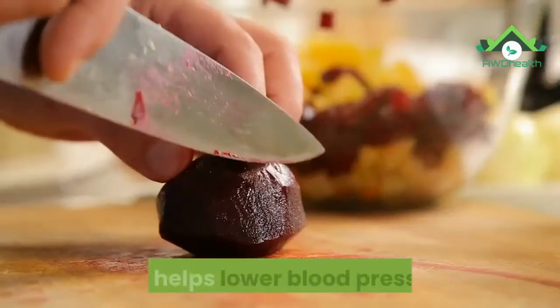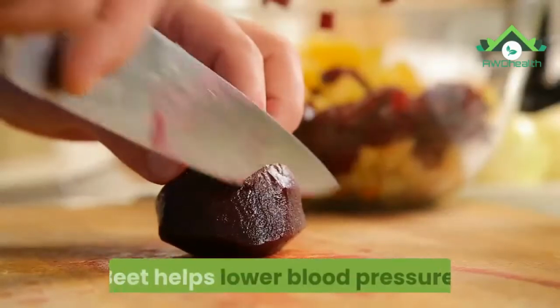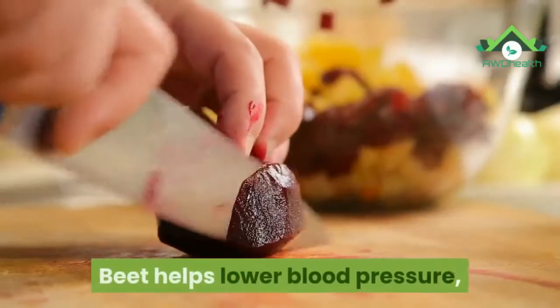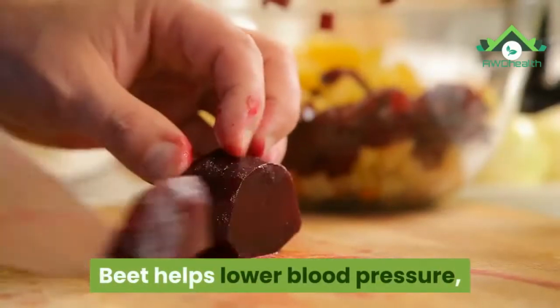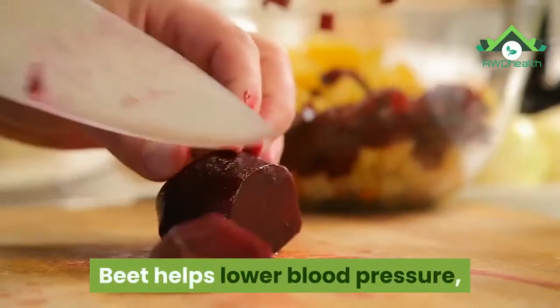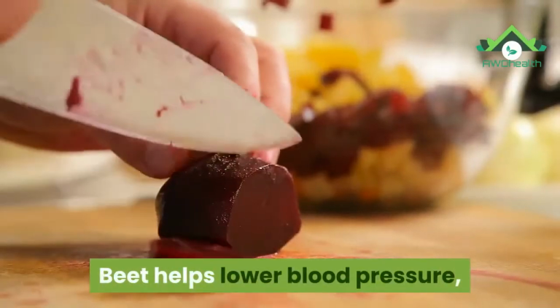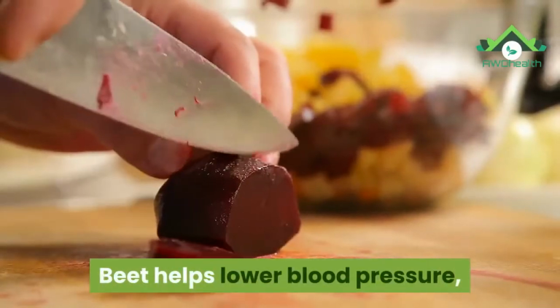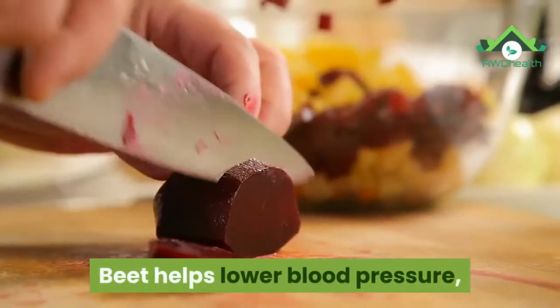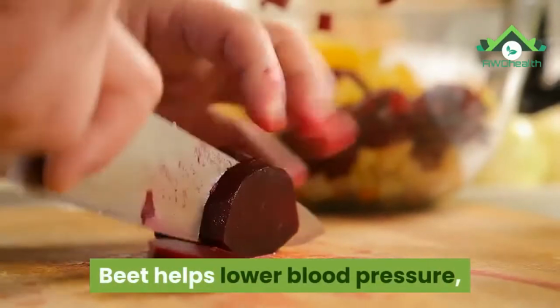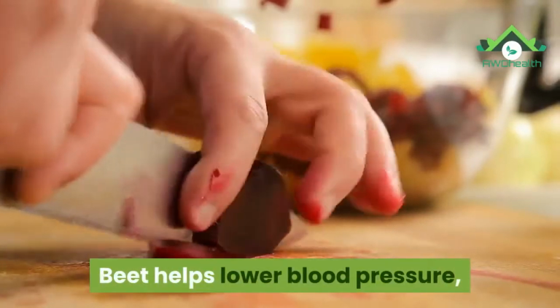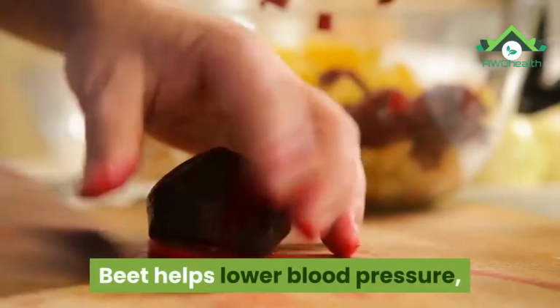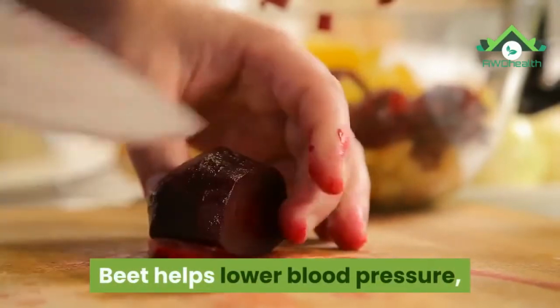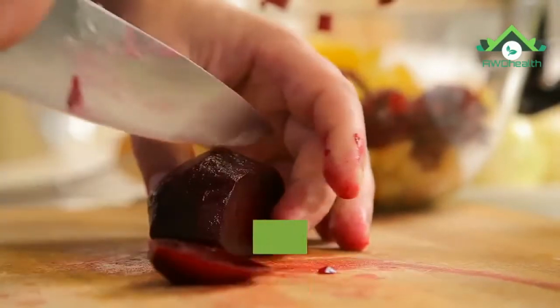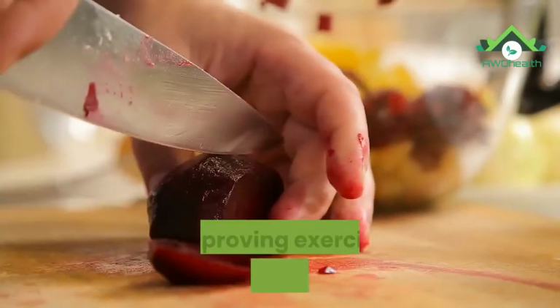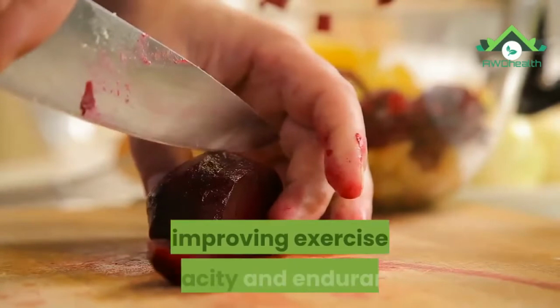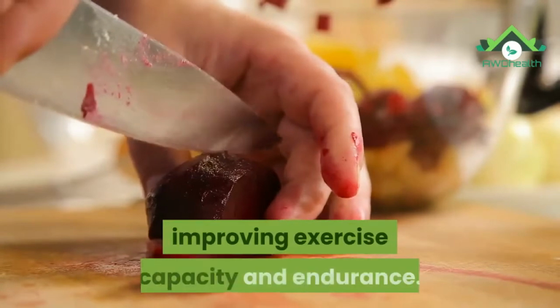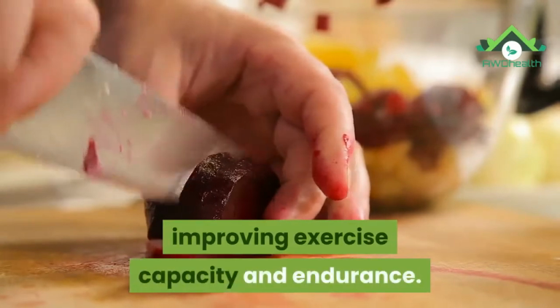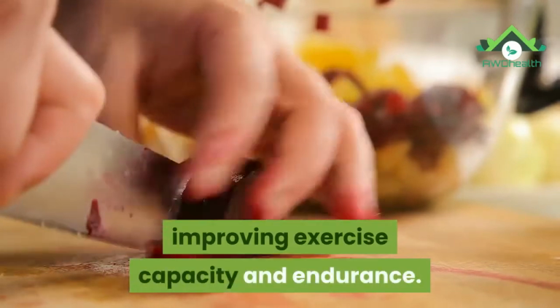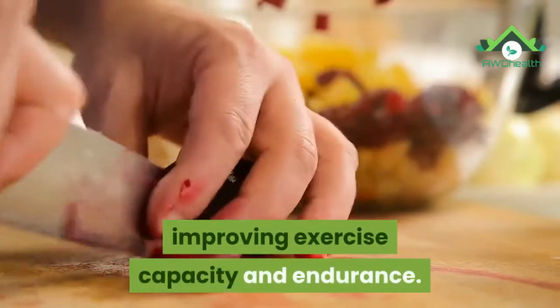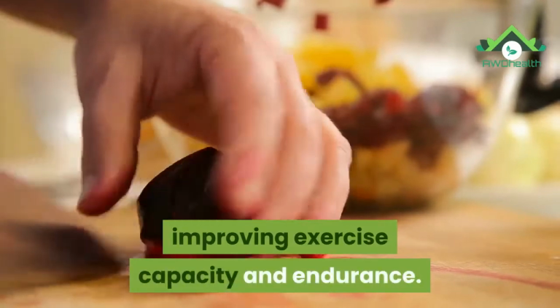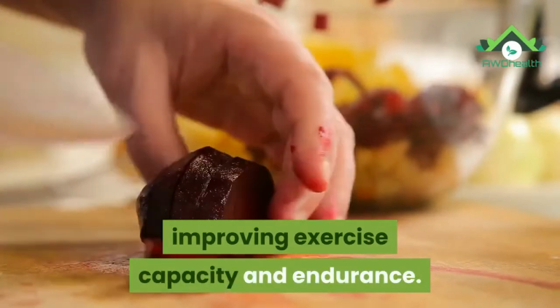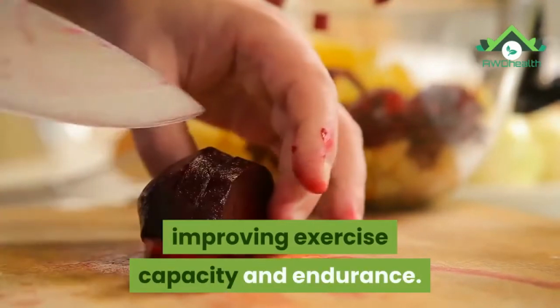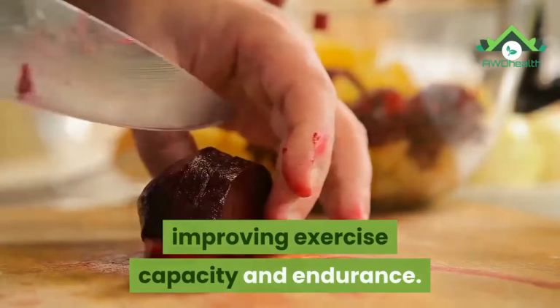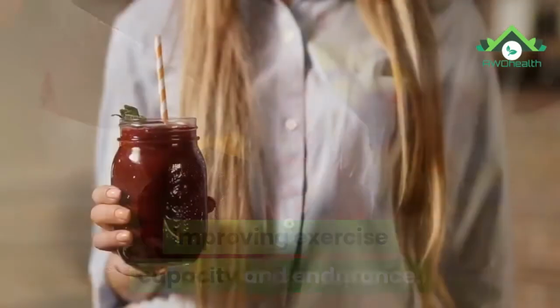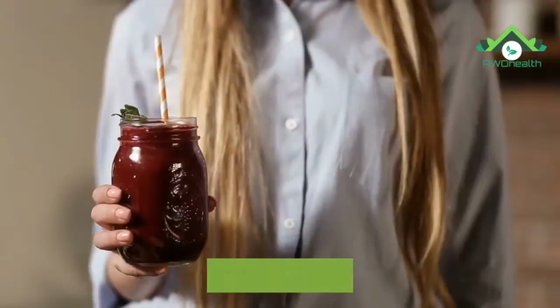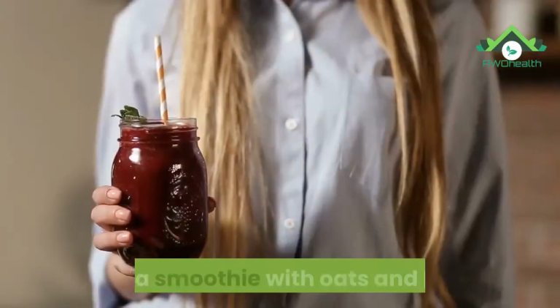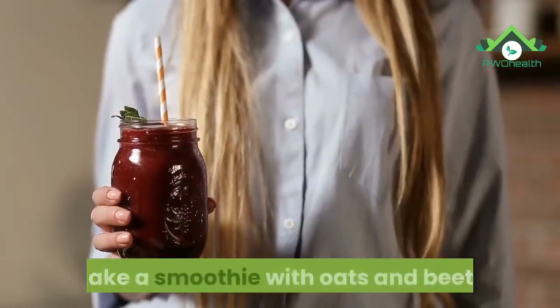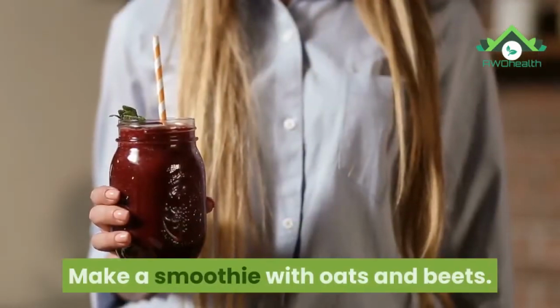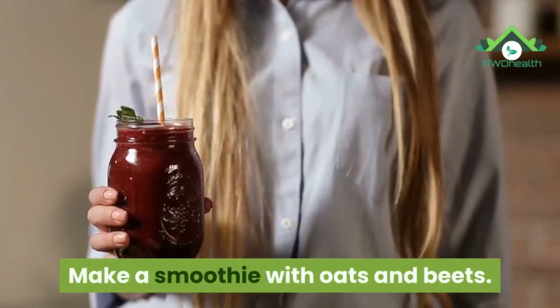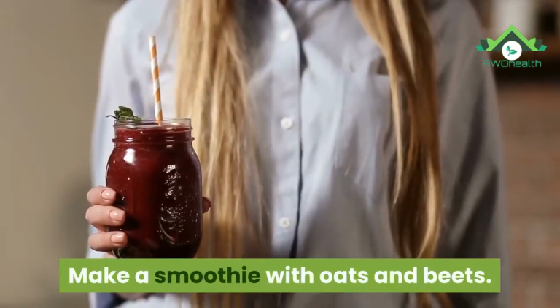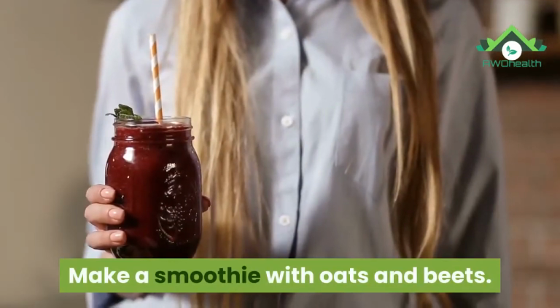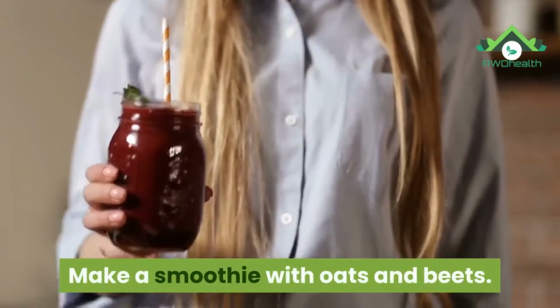22. Beetroot. Beet helps lower blood pressure, improving exercise capacity and endurance. Make a smoothie with oats and beets.